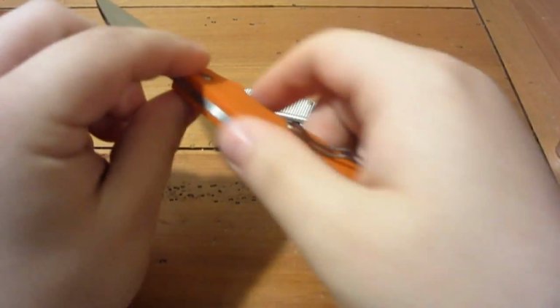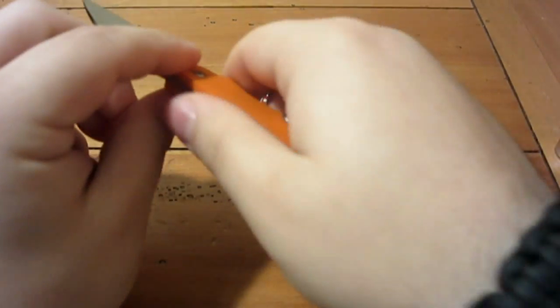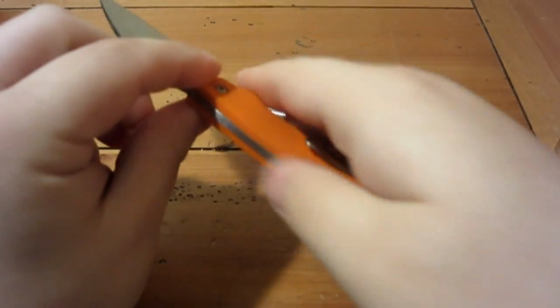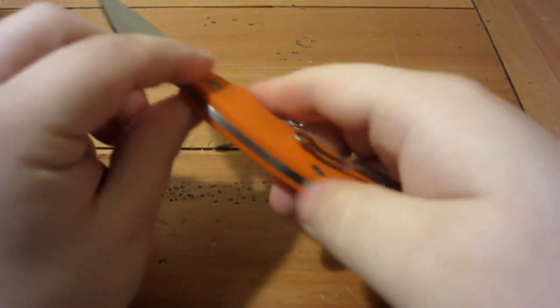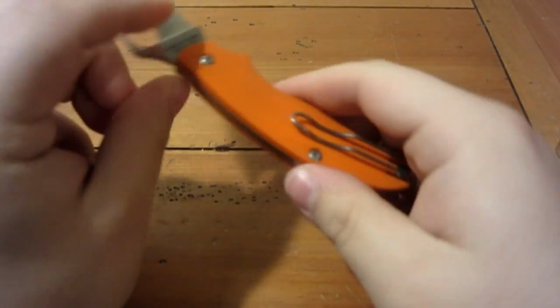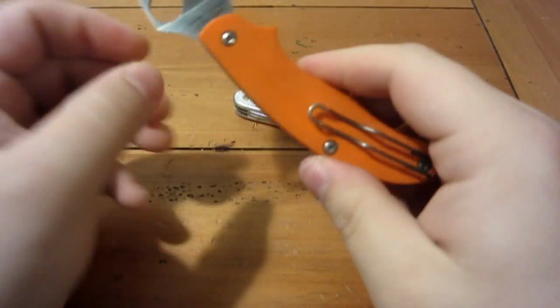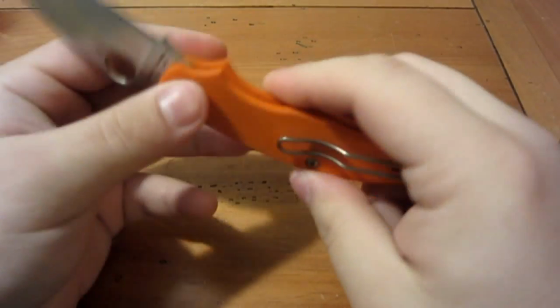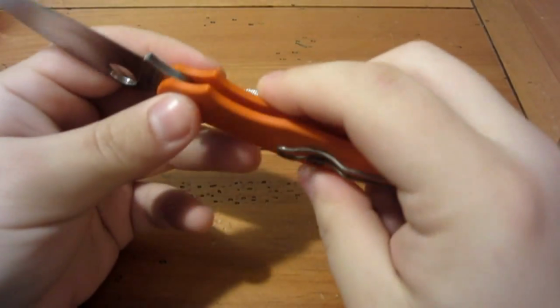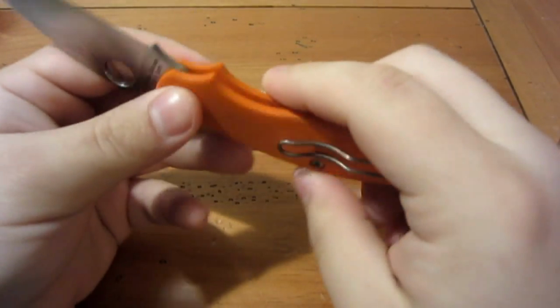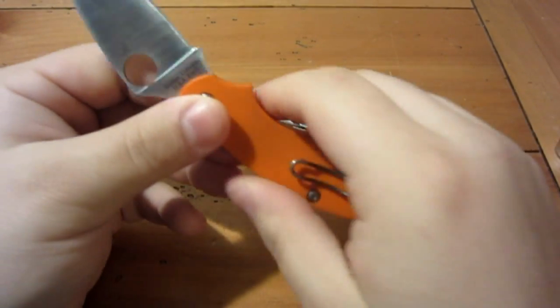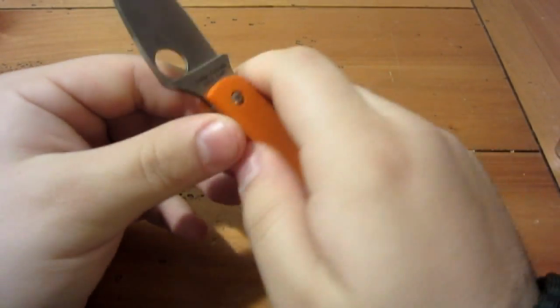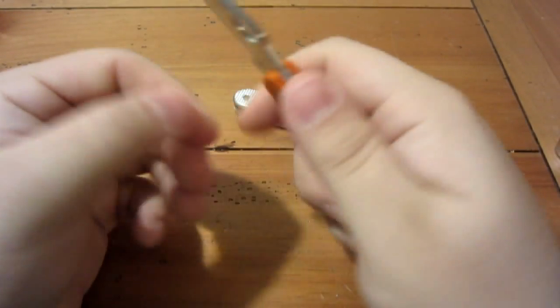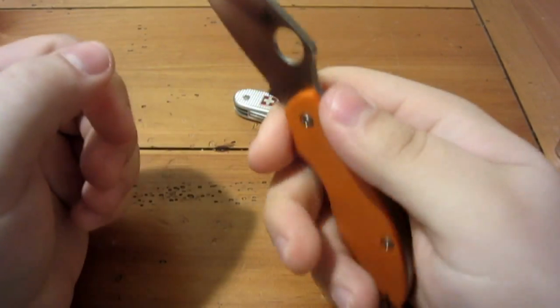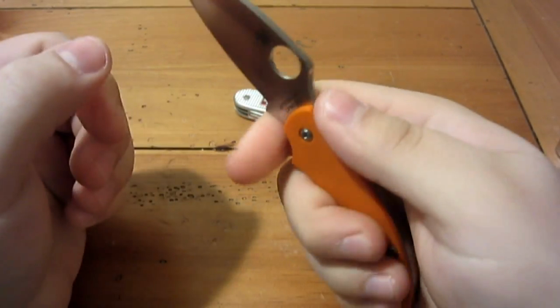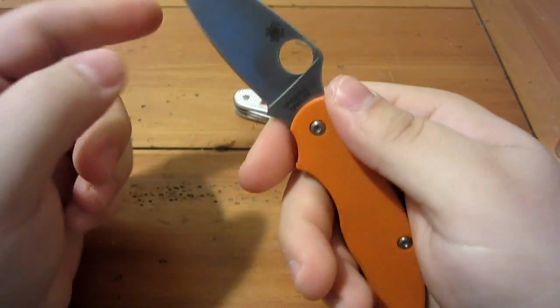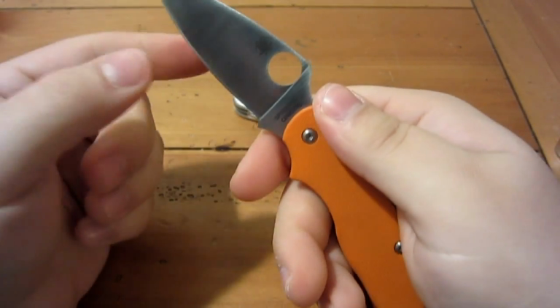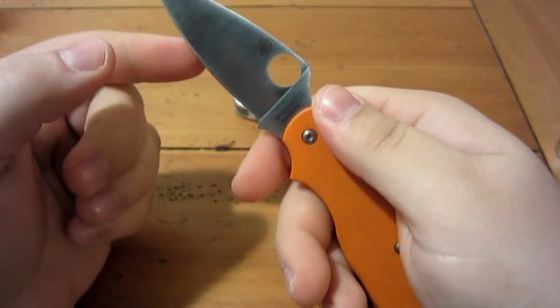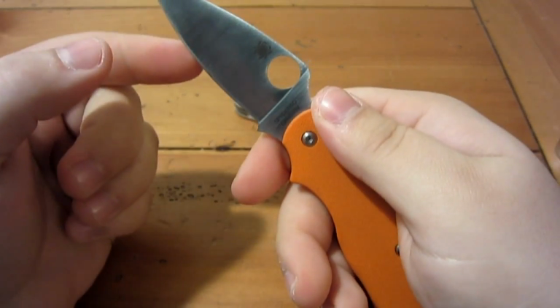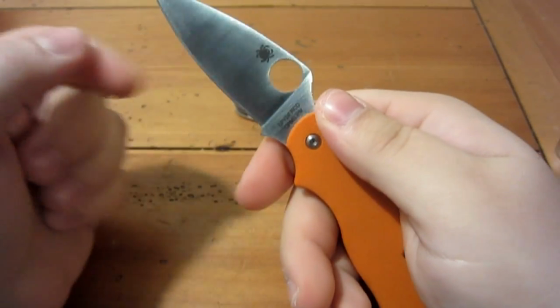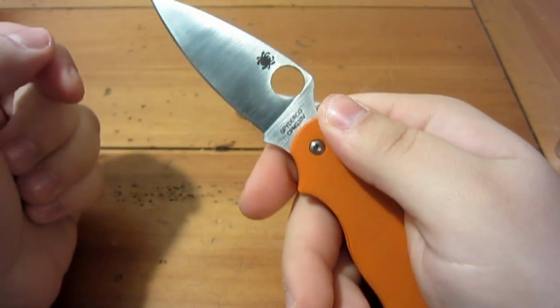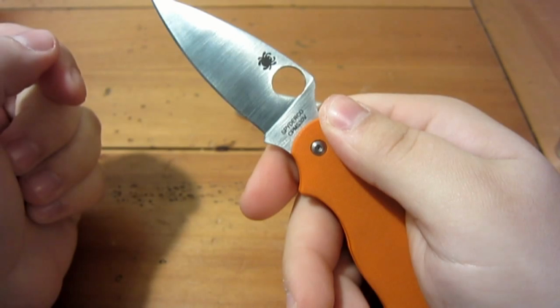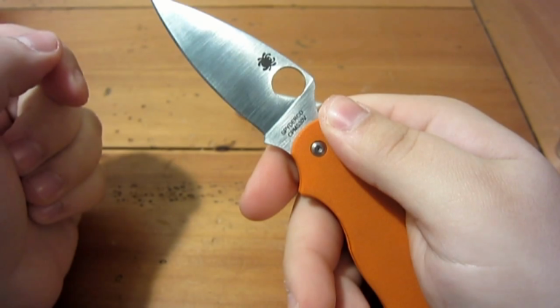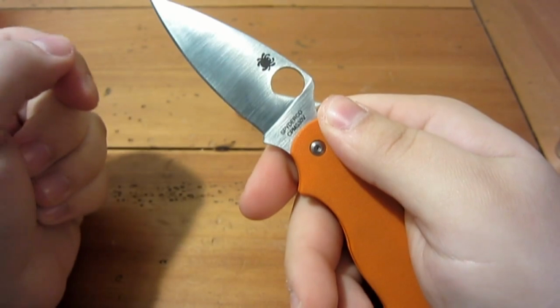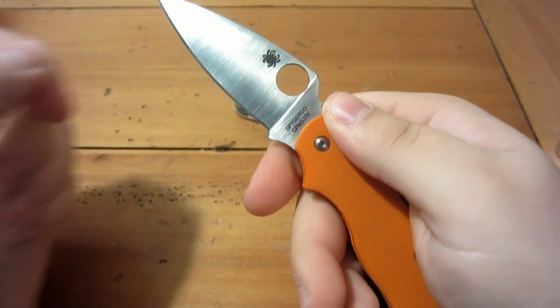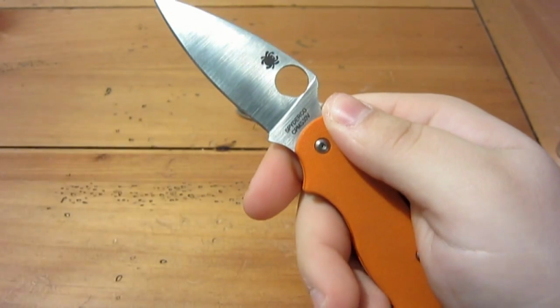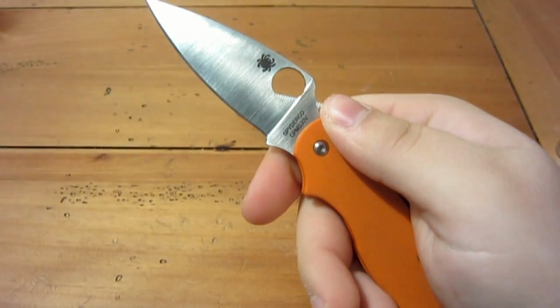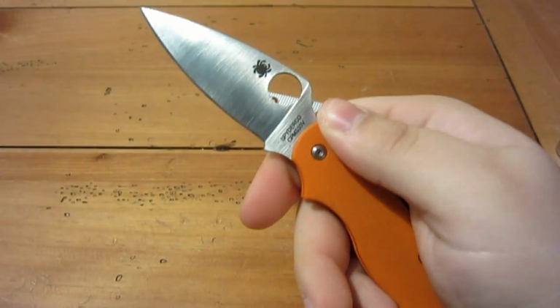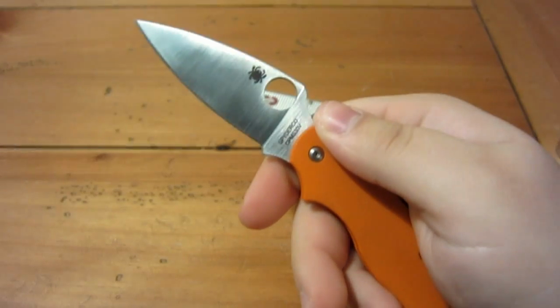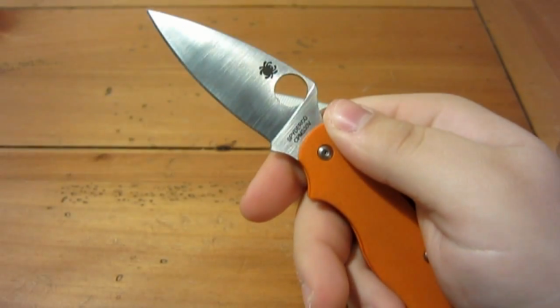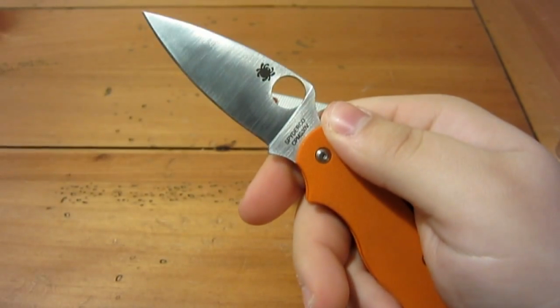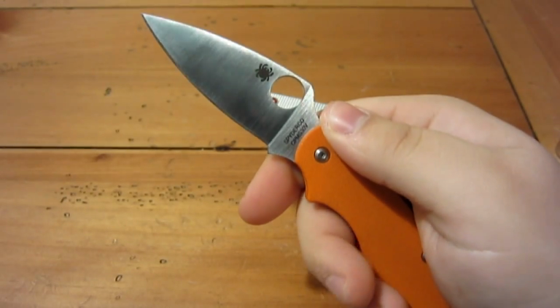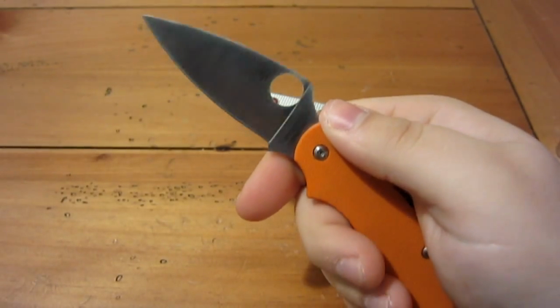One caveat with the wire clip: if you bend it out, it's extremely hard to bend back and won't keep its original rigidity since there's less metal there. But if you're careful and don't snag it on something, it won't be an issue. As you can see, it's a completely enclosed design — not a flow-through design. The back spring encloses the entire spine of the knife, and it's completely smooth everywhere except the edge.